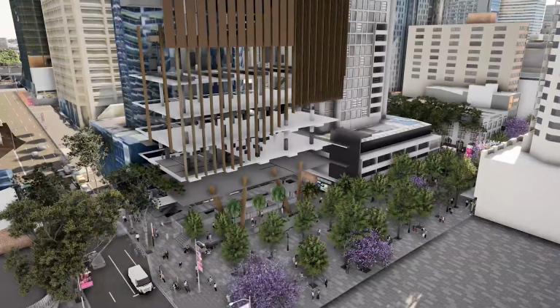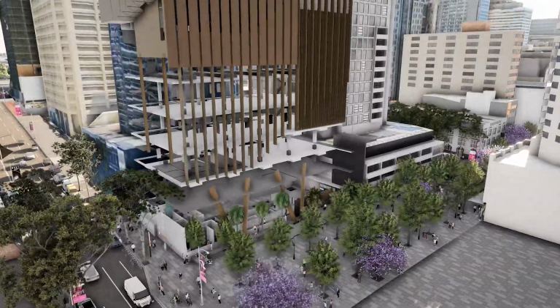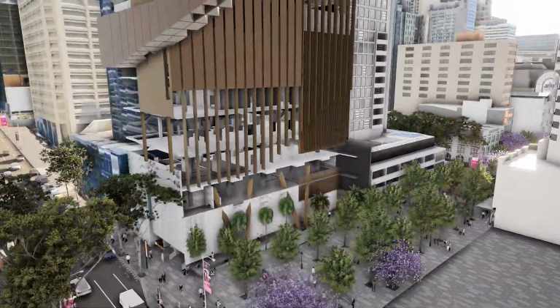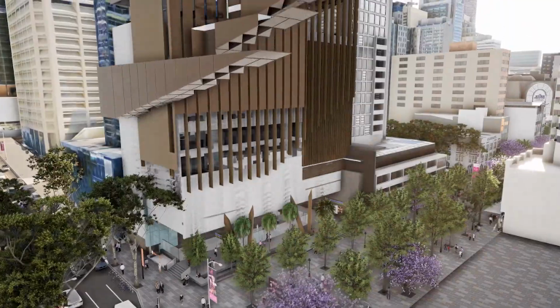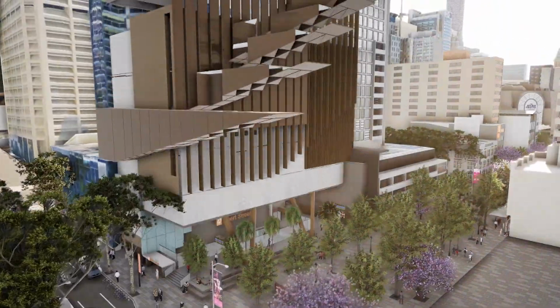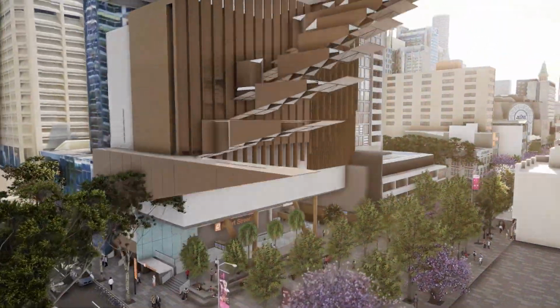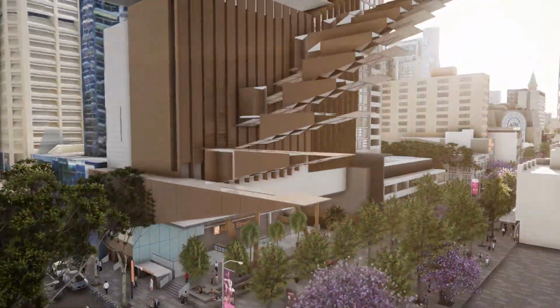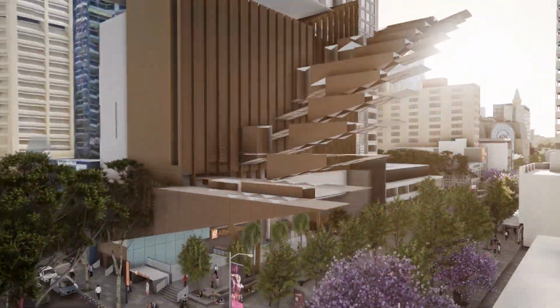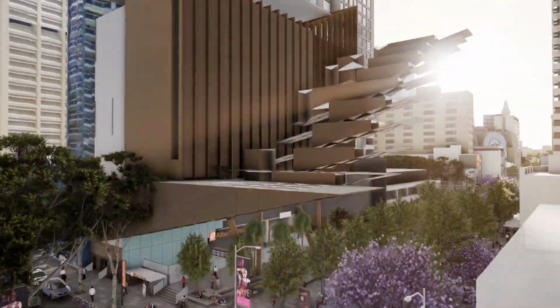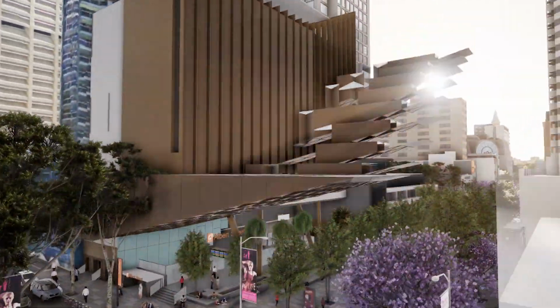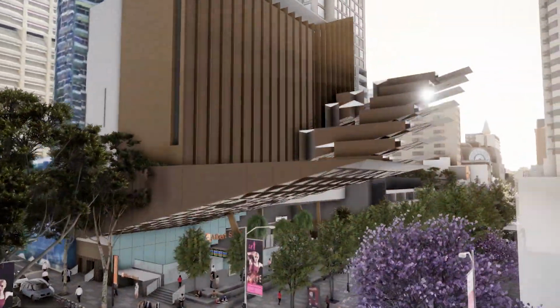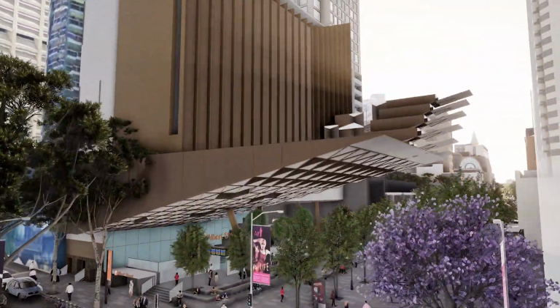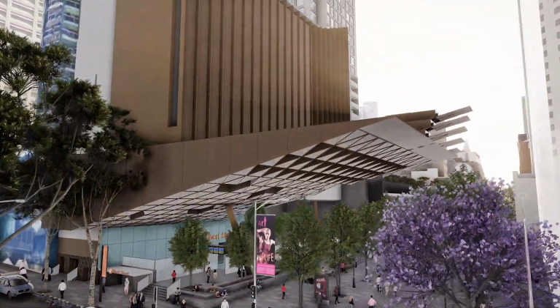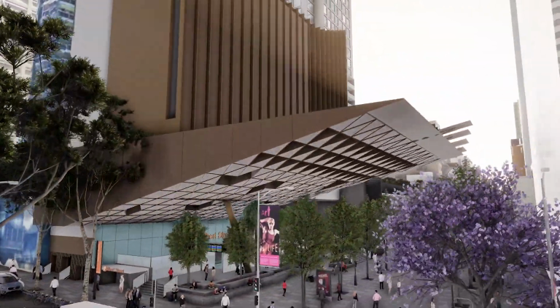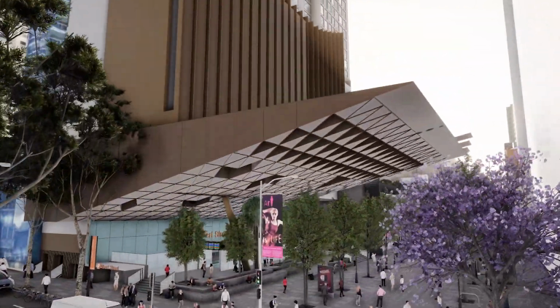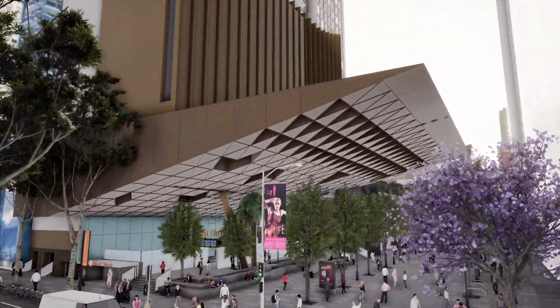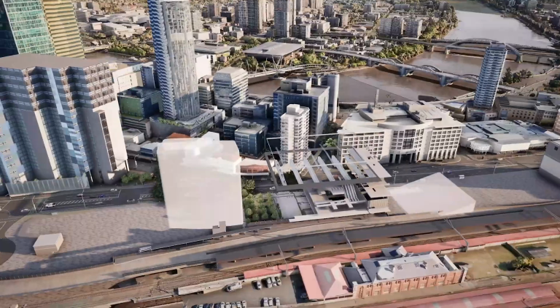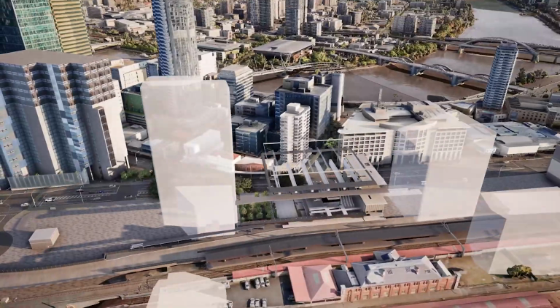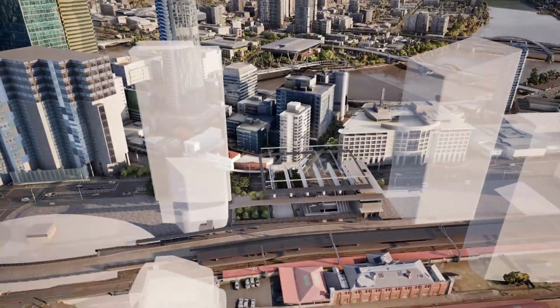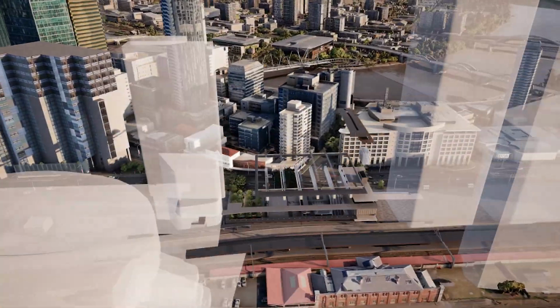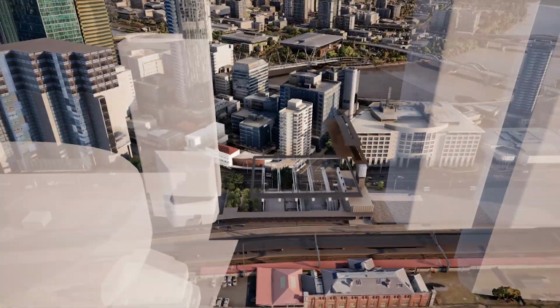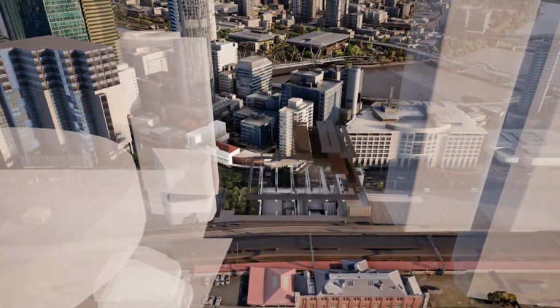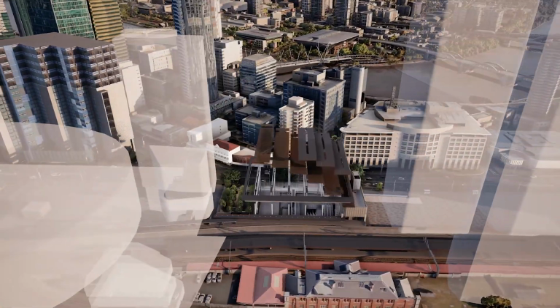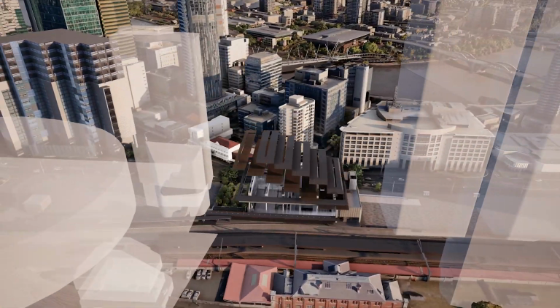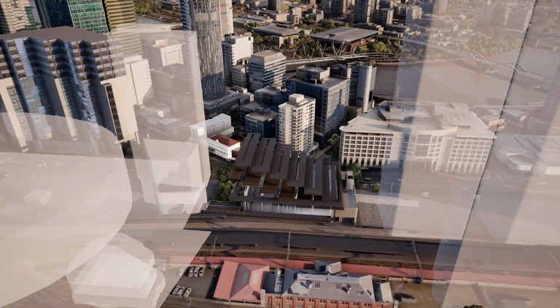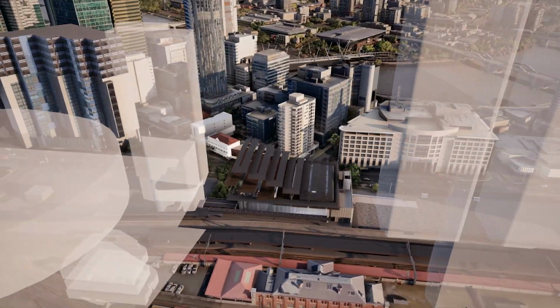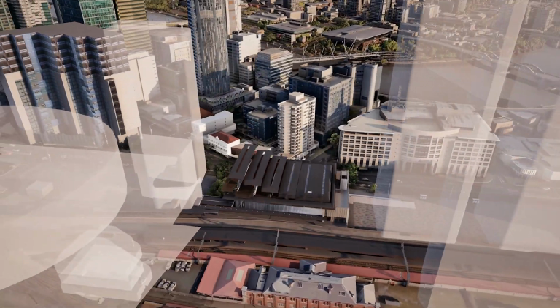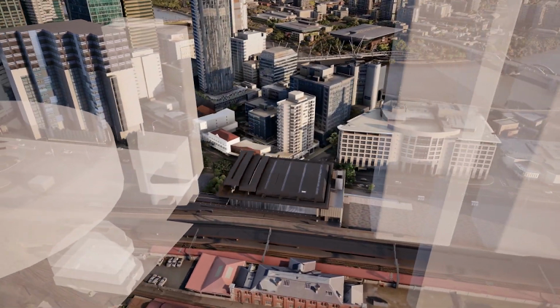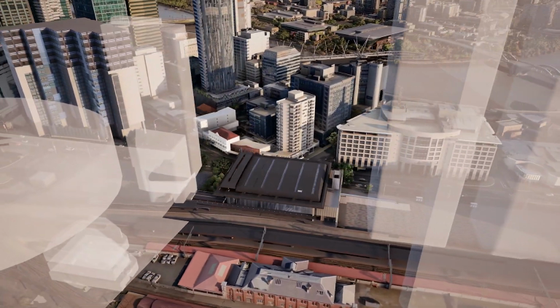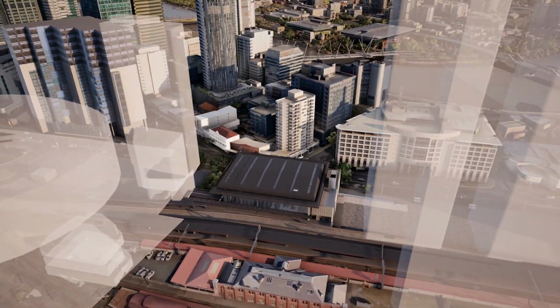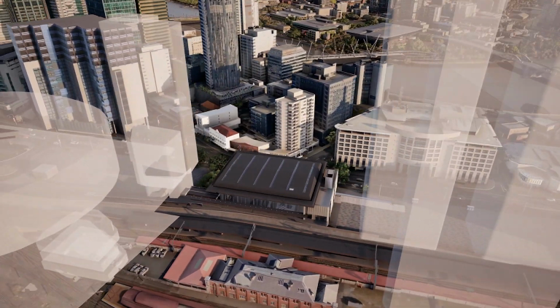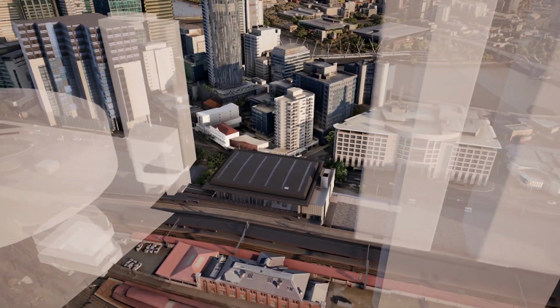We've had to solve some really big challenges, but that's what it takes to complete a mega project like this.